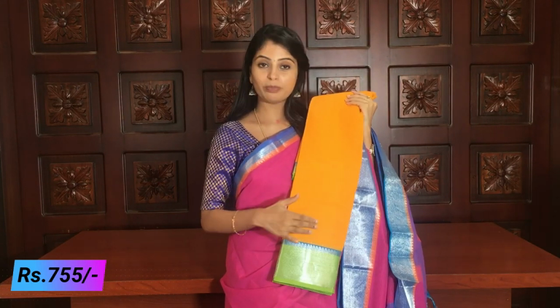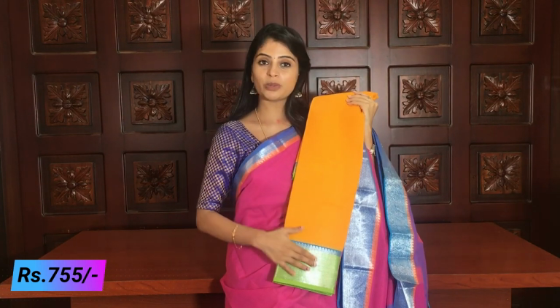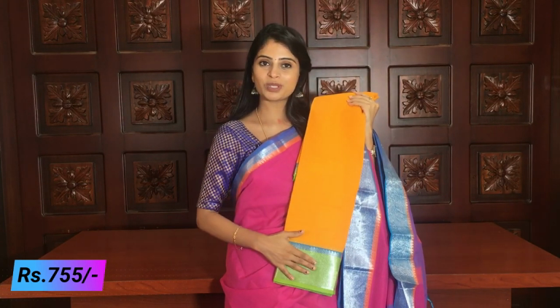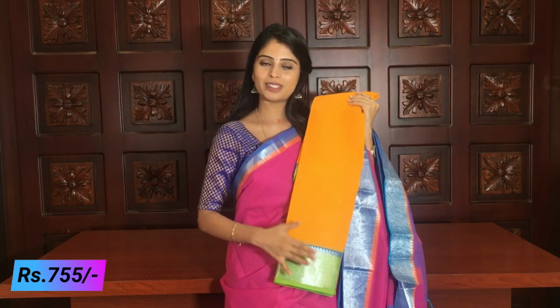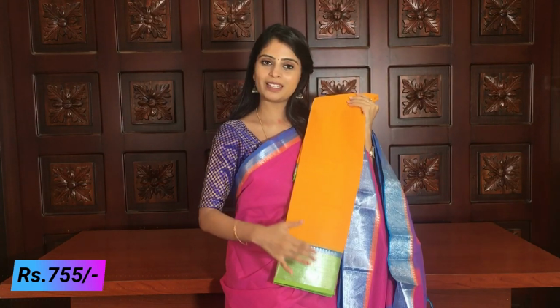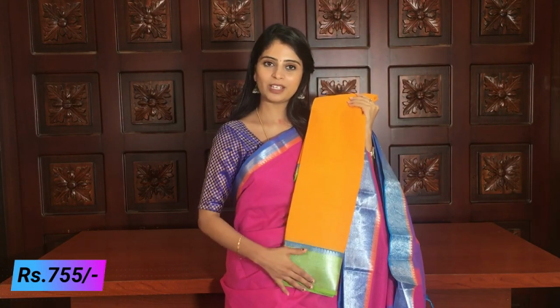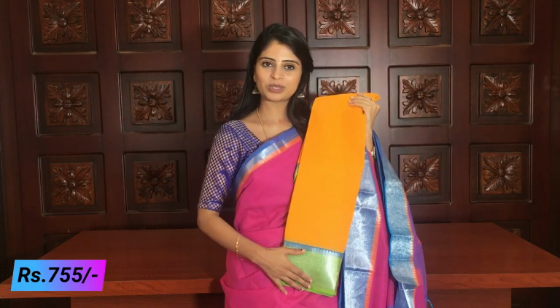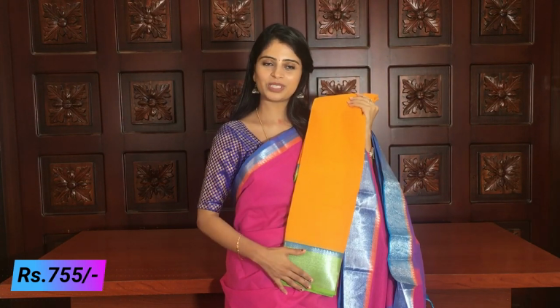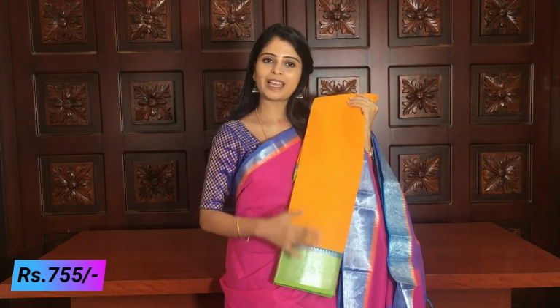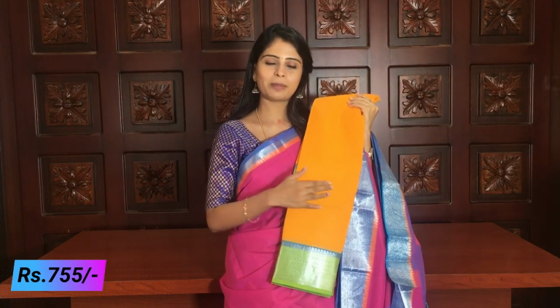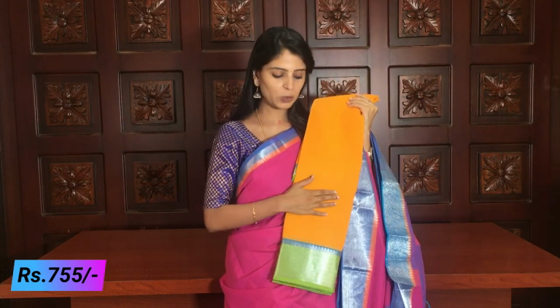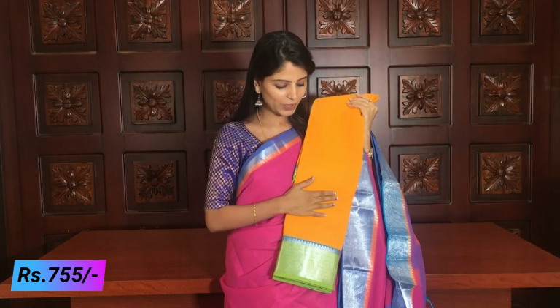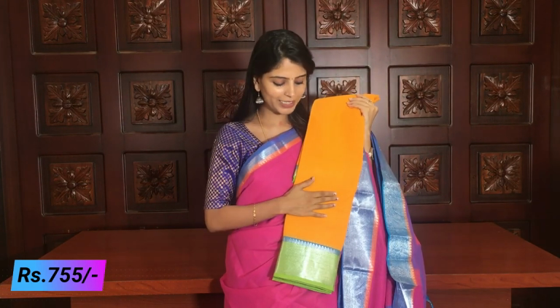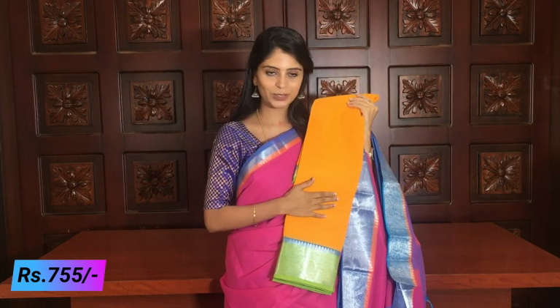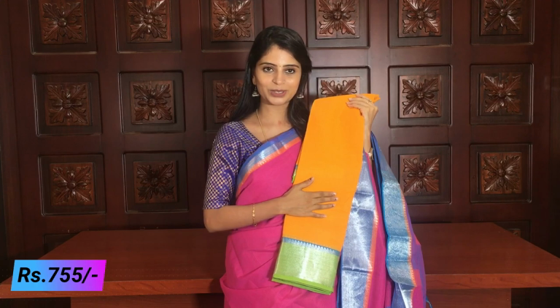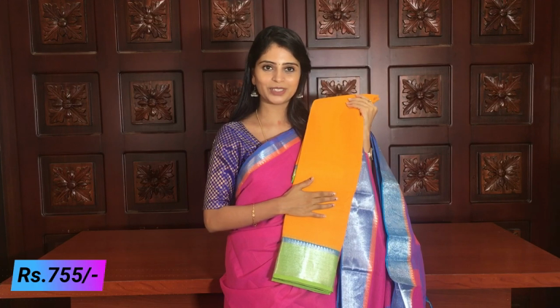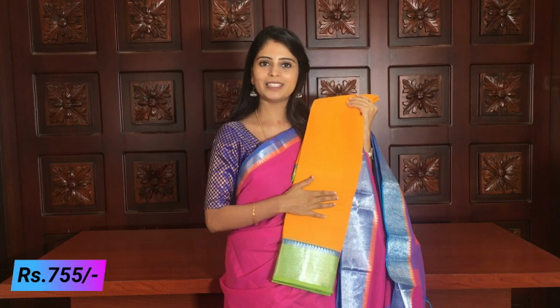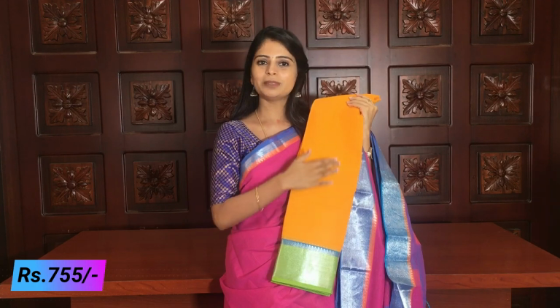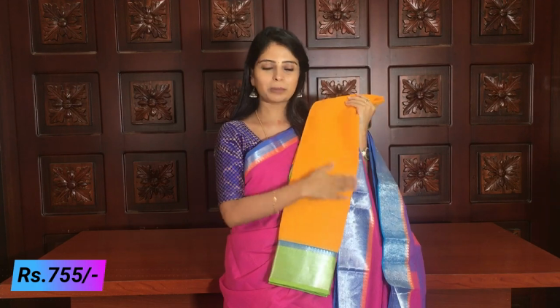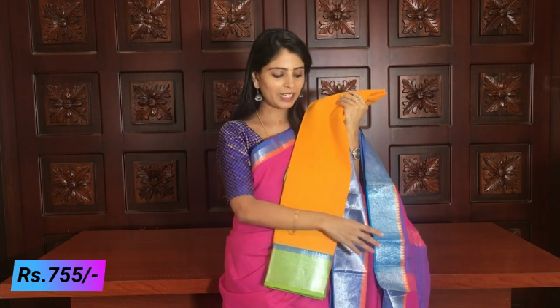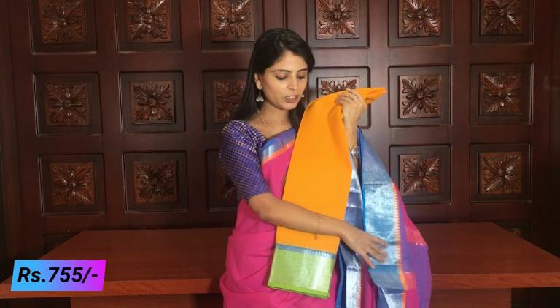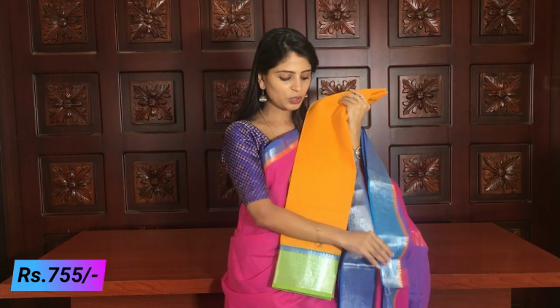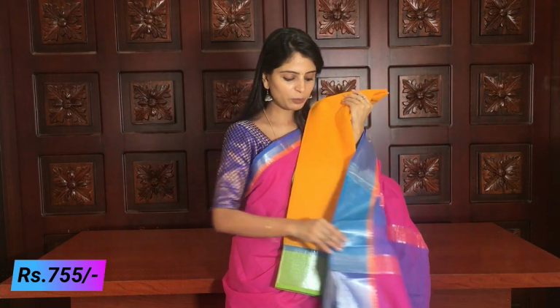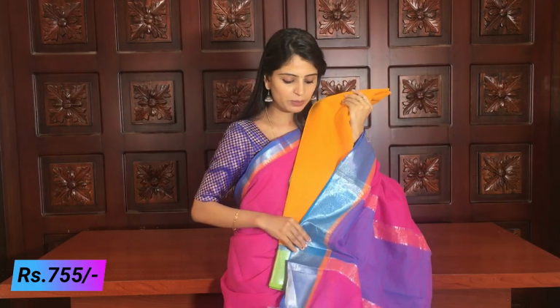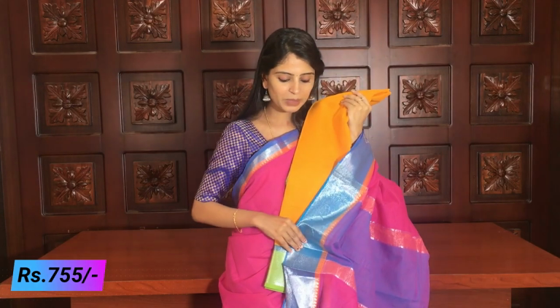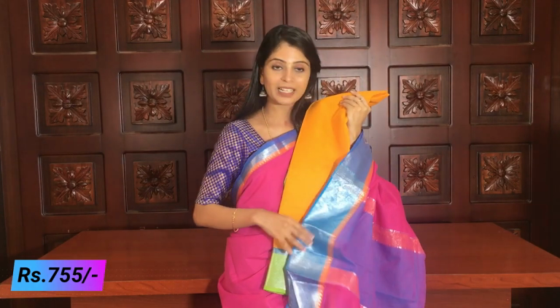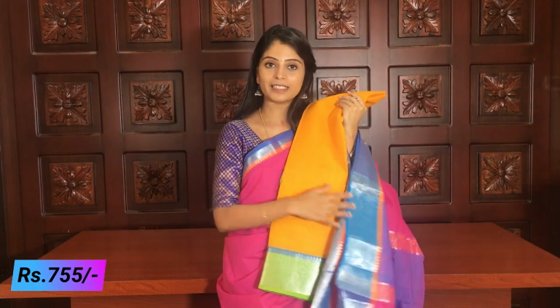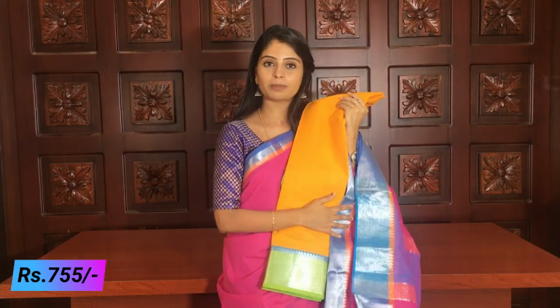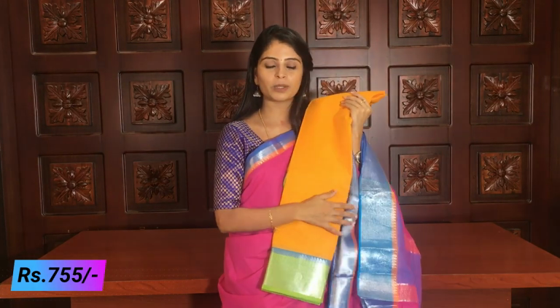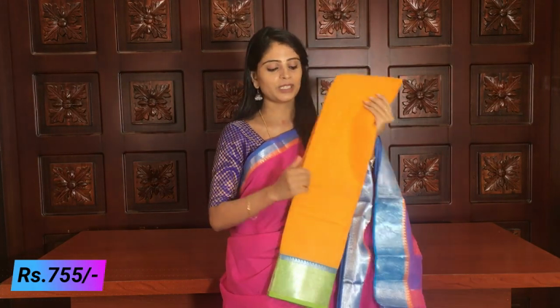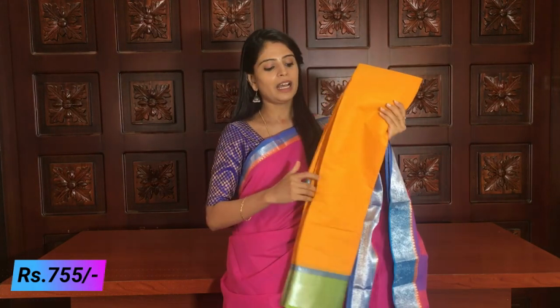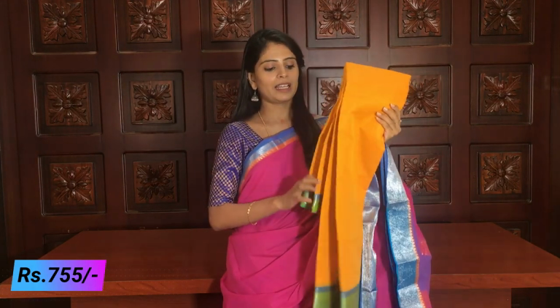Green and green blouse. I will choose a simple lines blouse as well to pair up with this combination.